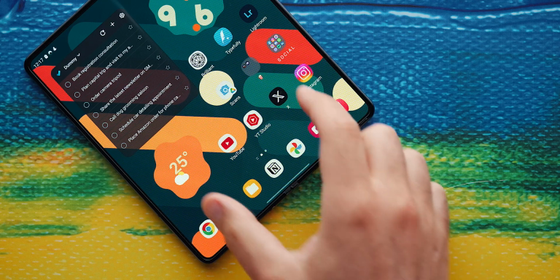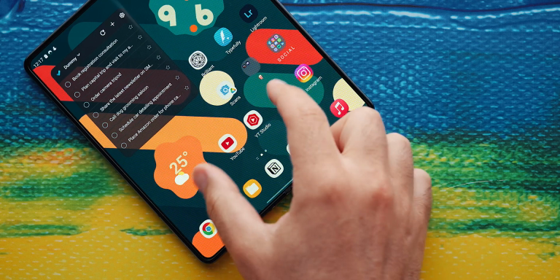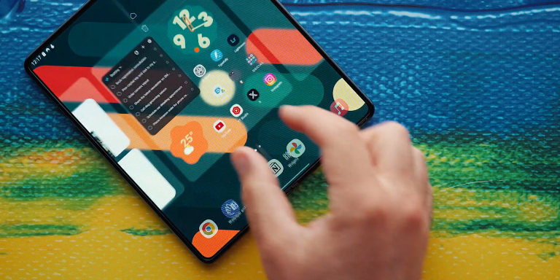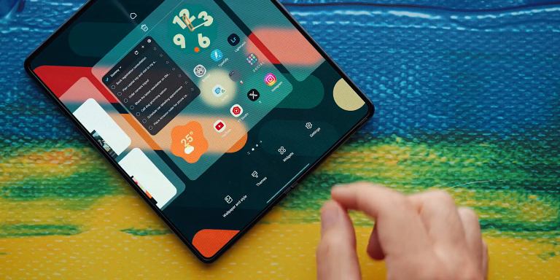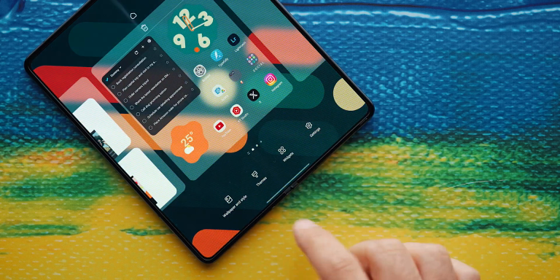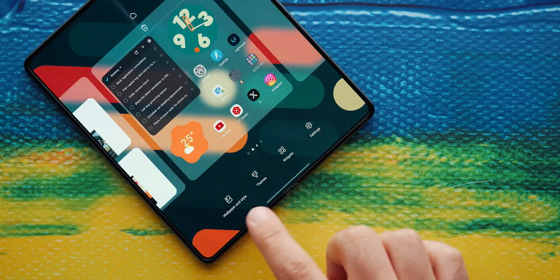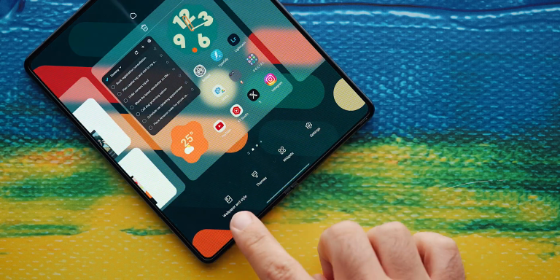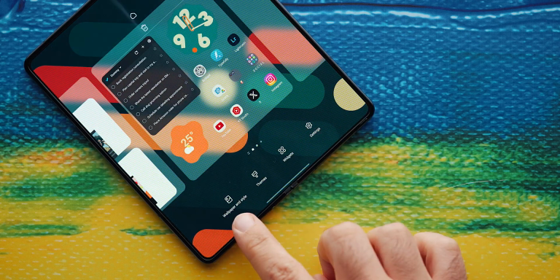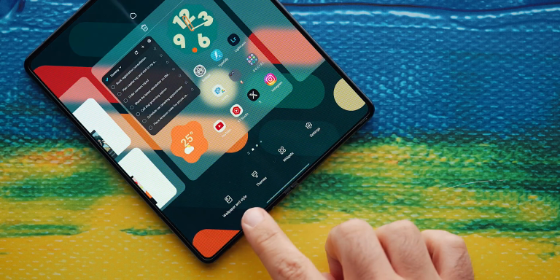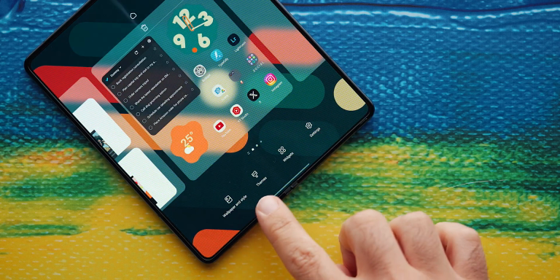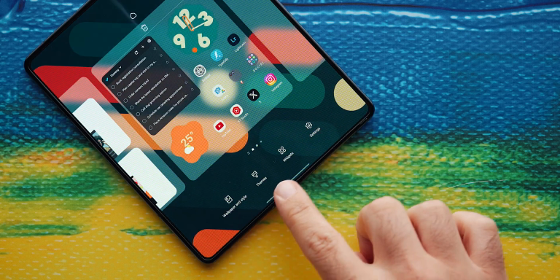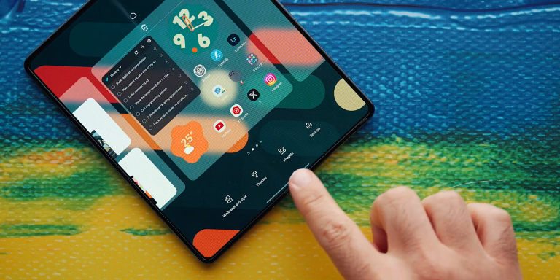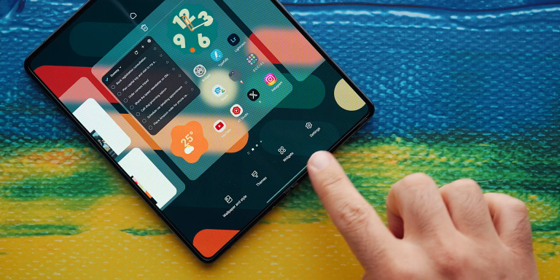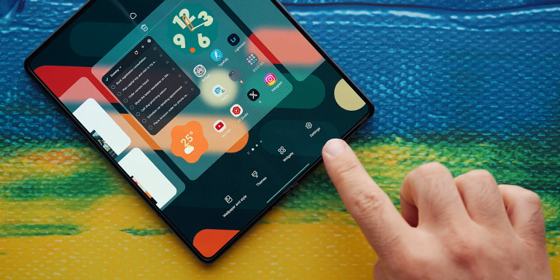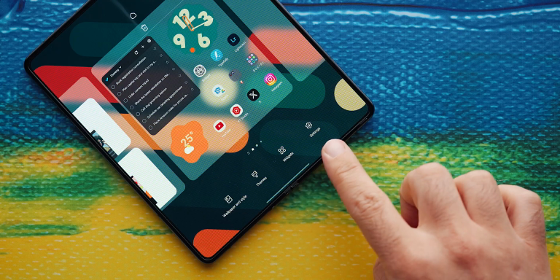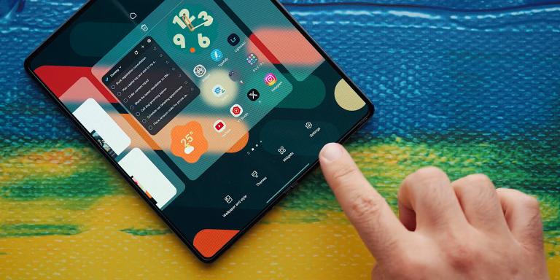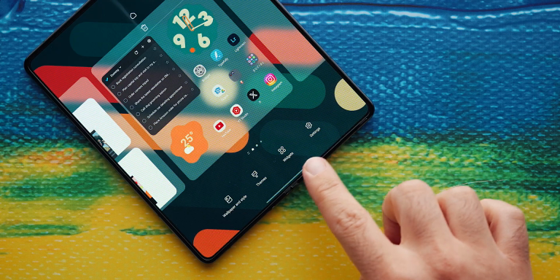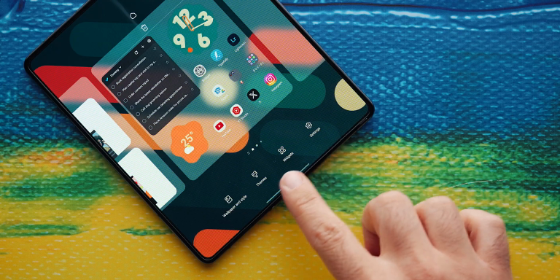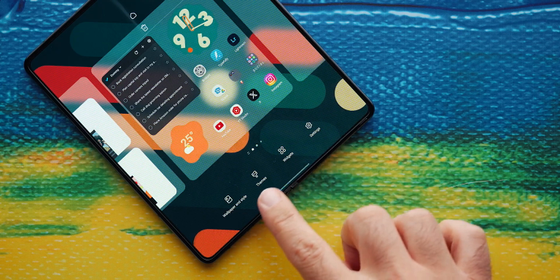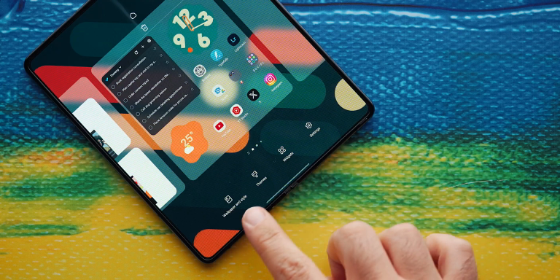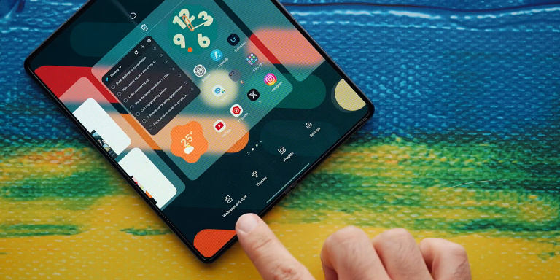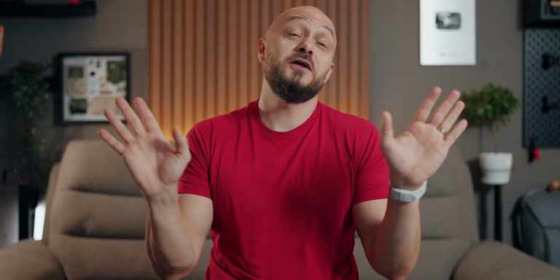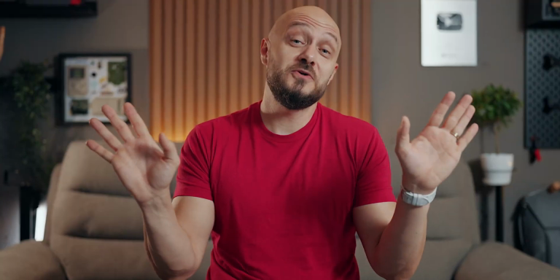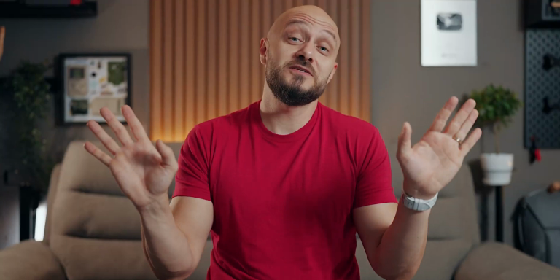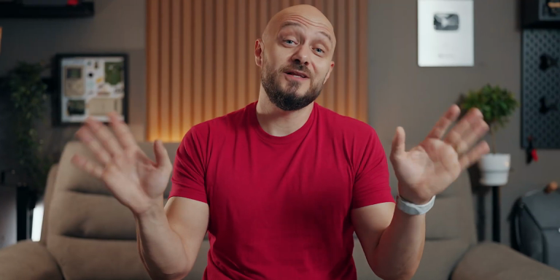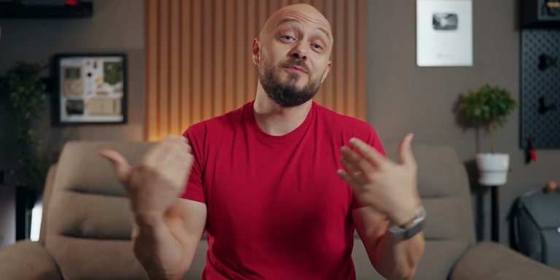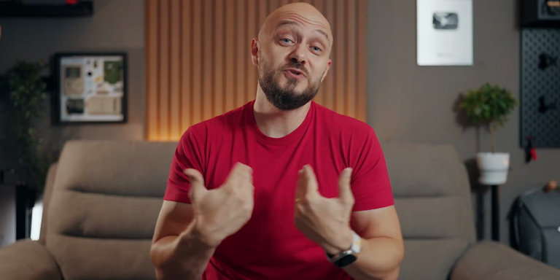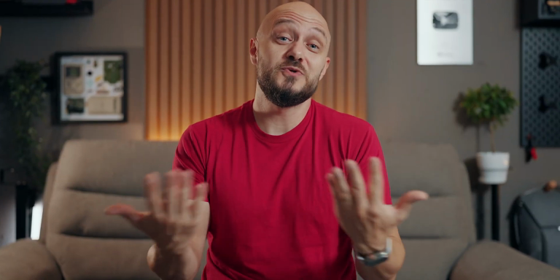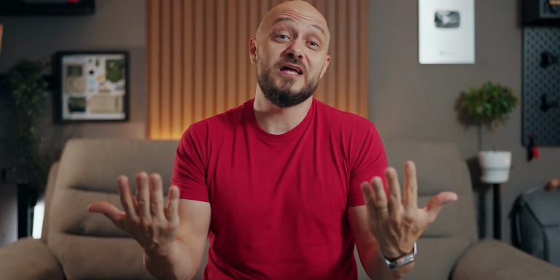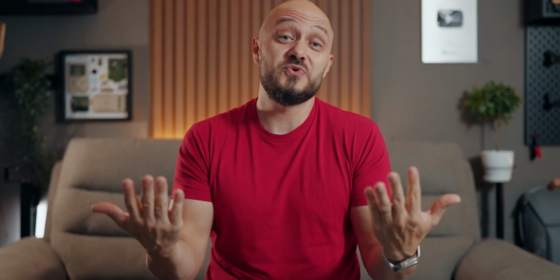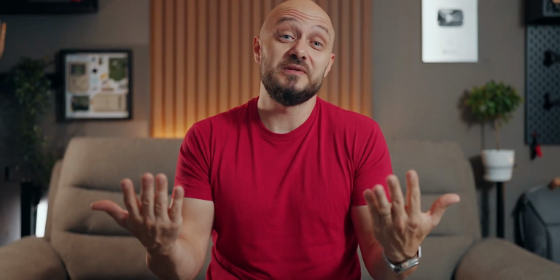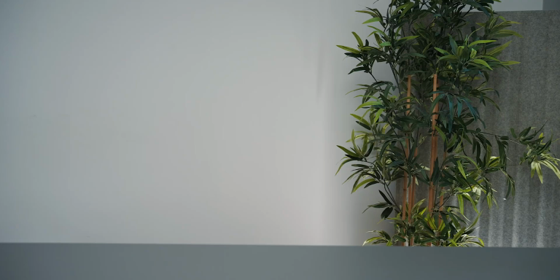By the way, did you know that you can pinch the screen to open the wallpaper and widgets menu? I know you can tell I'm new to Android.